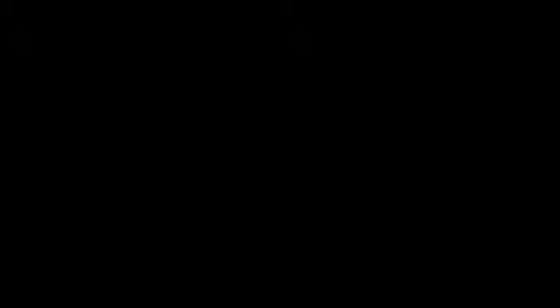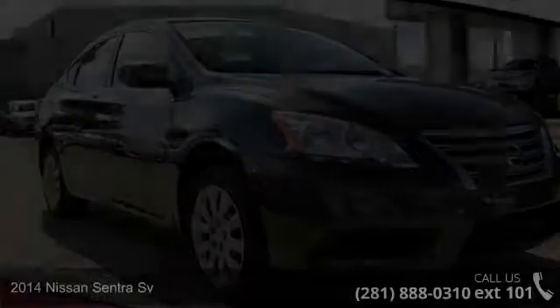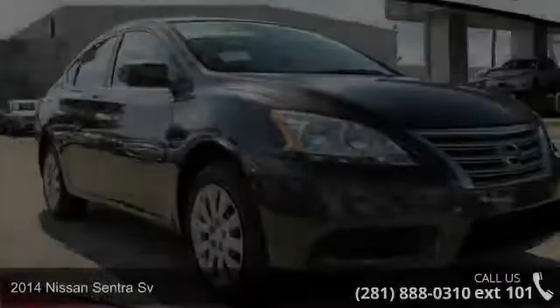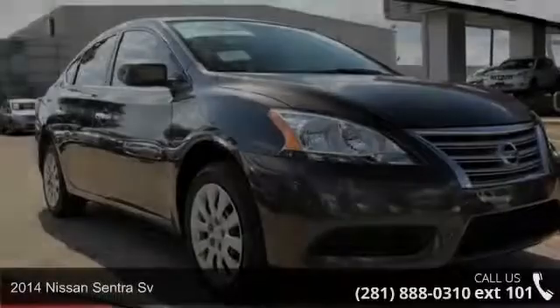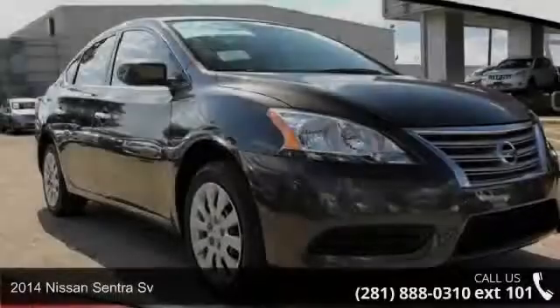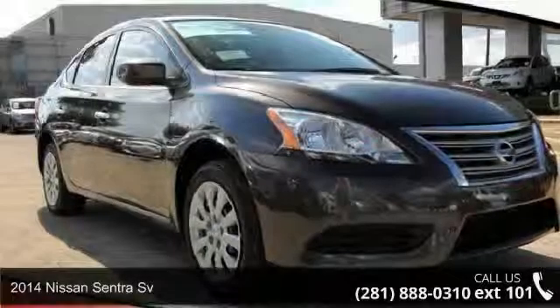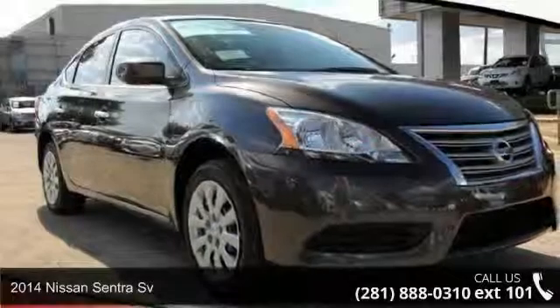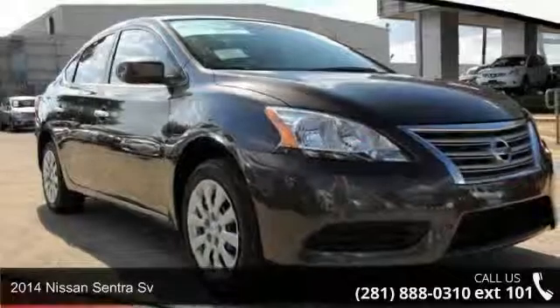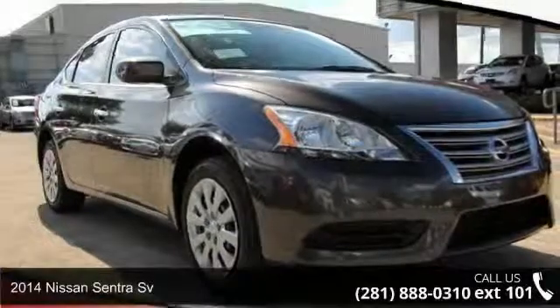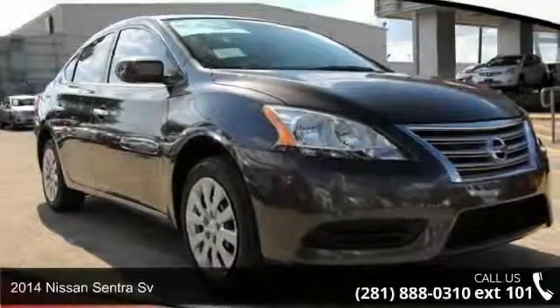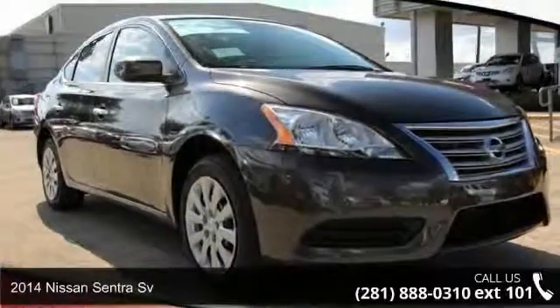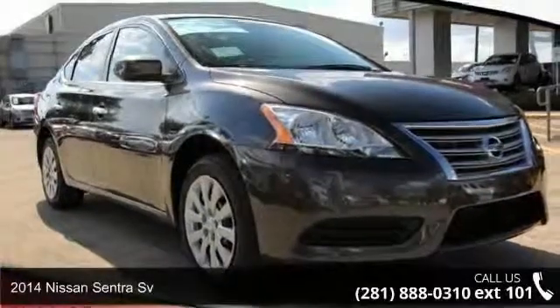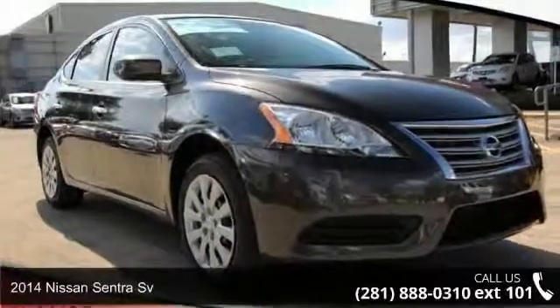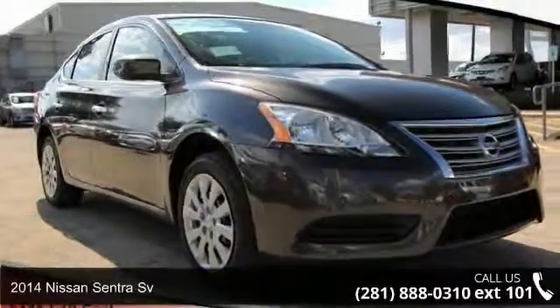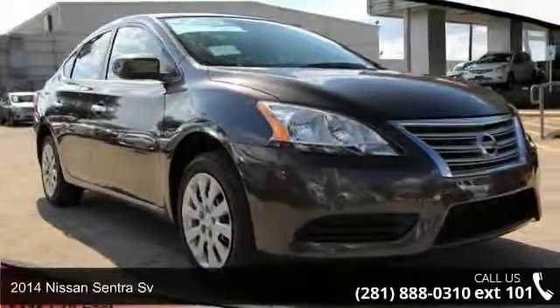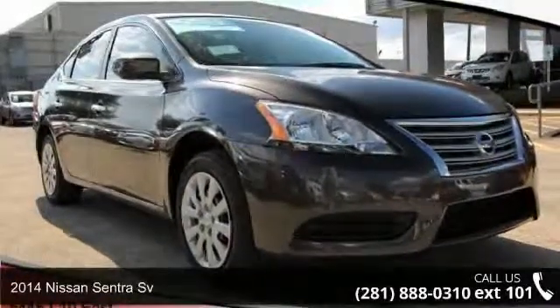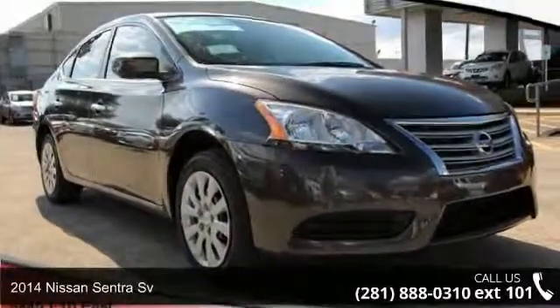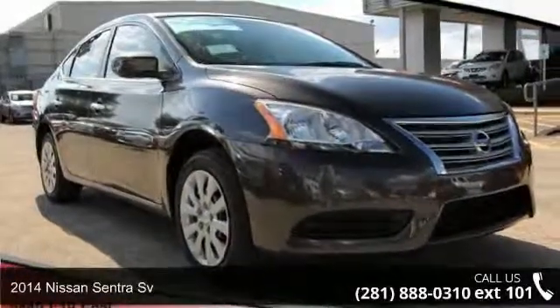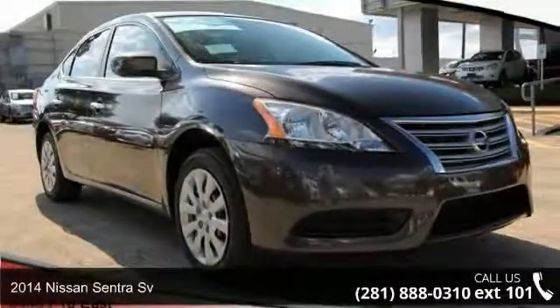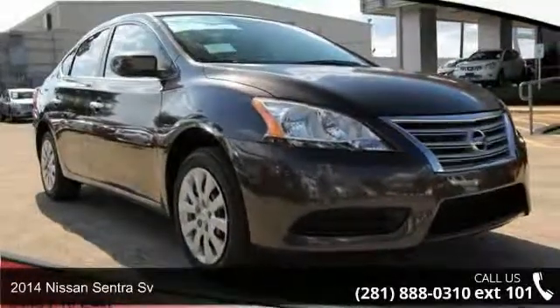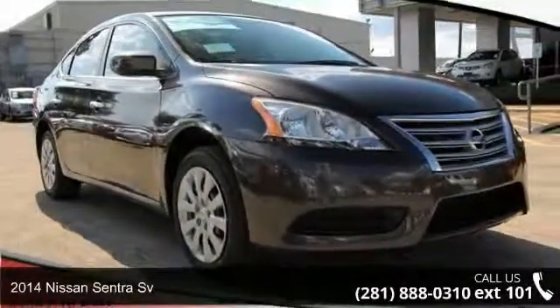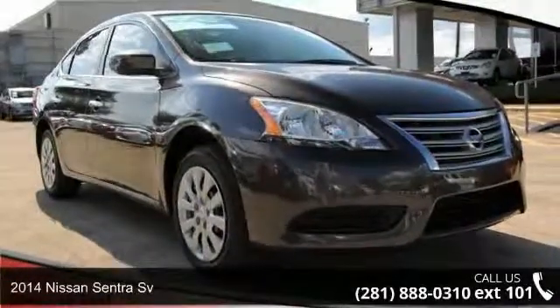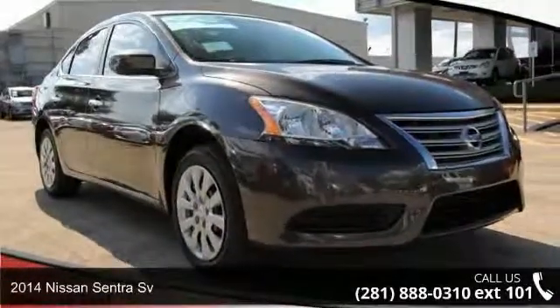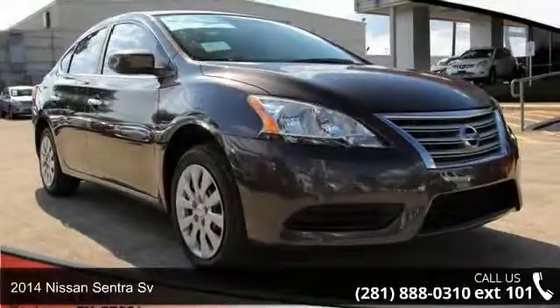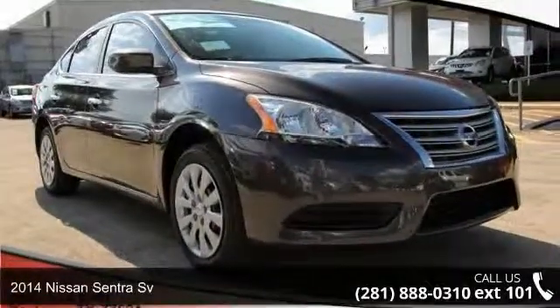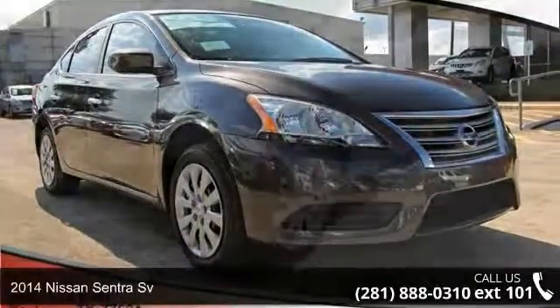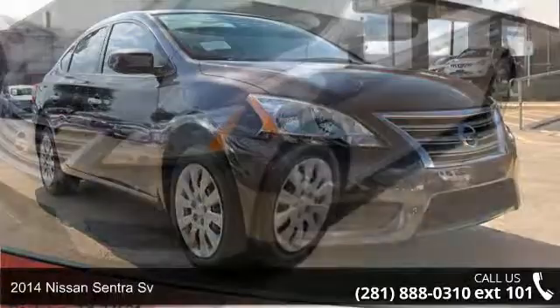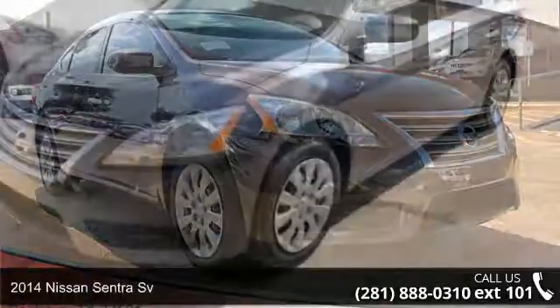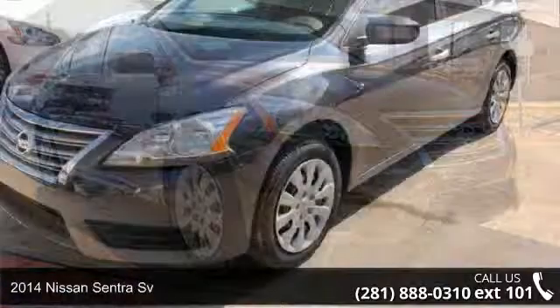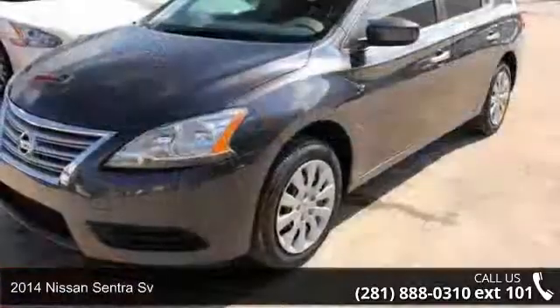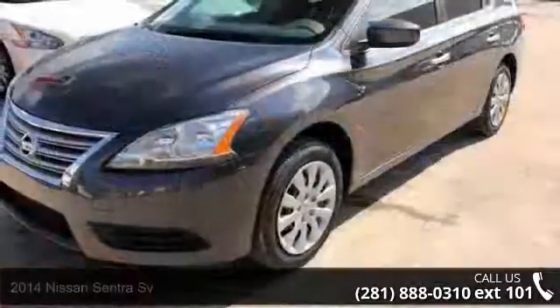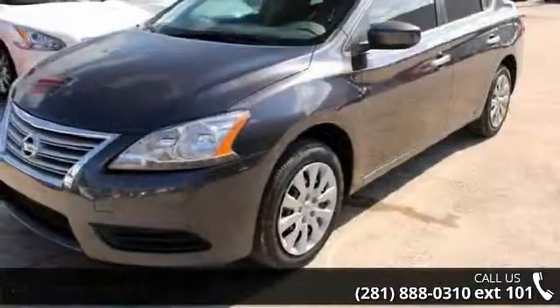Check out this 2014 Nissan Sentra Sievert. This may be the set of wheels you've been looking for.